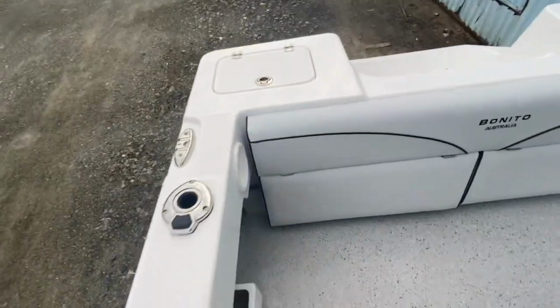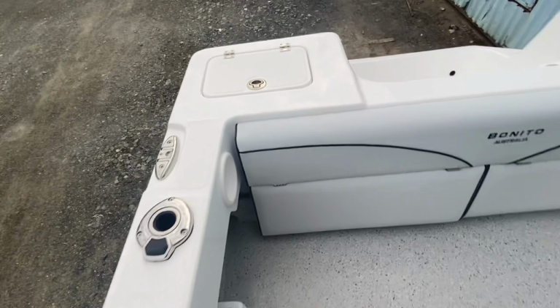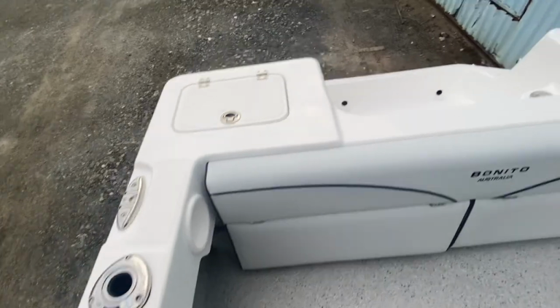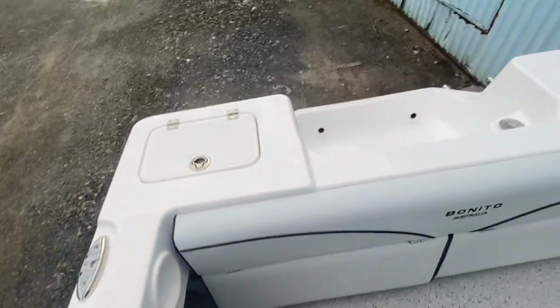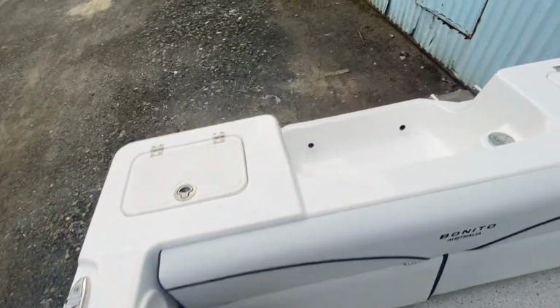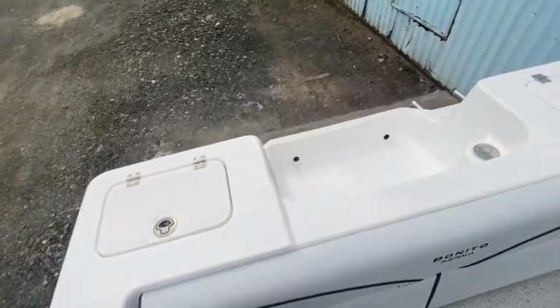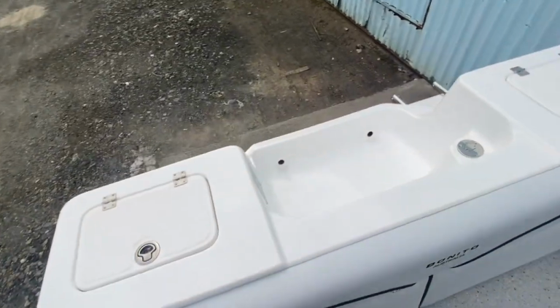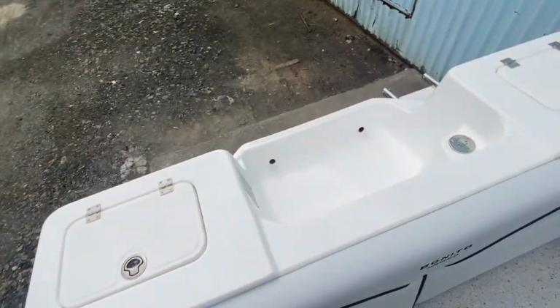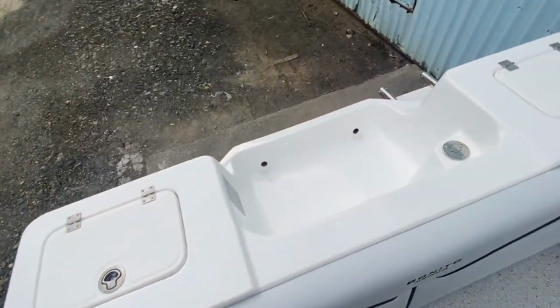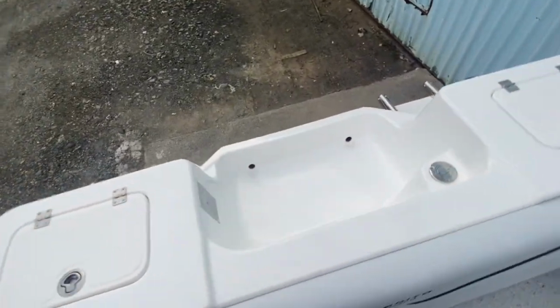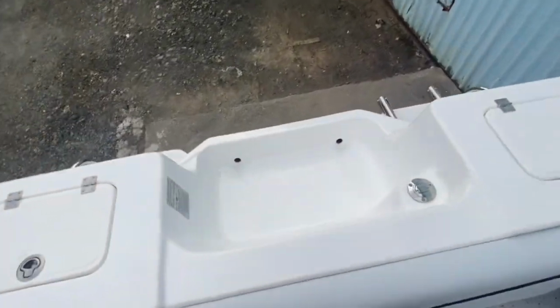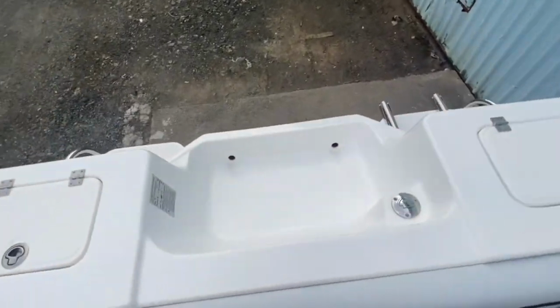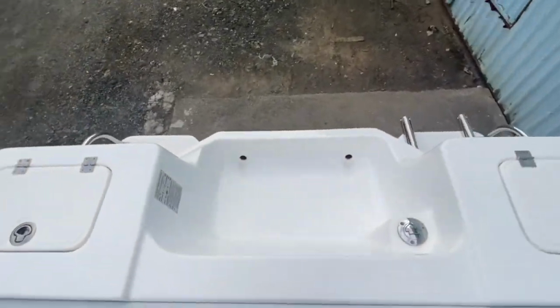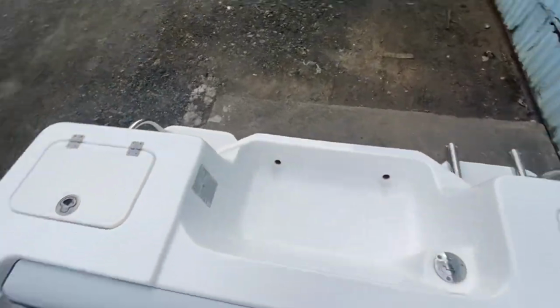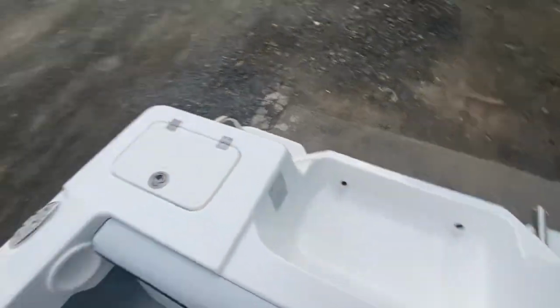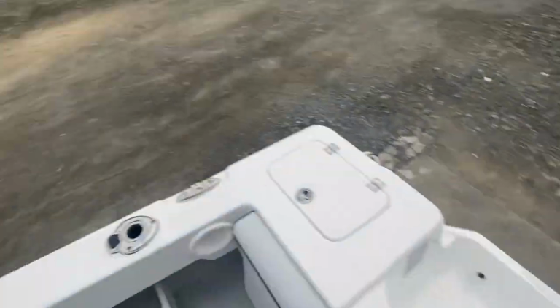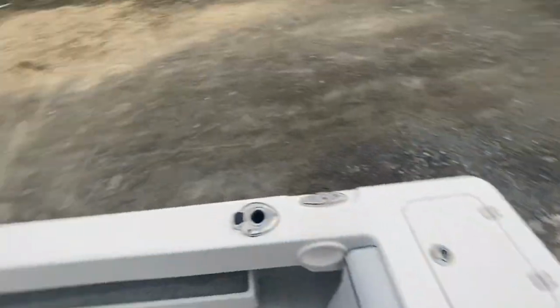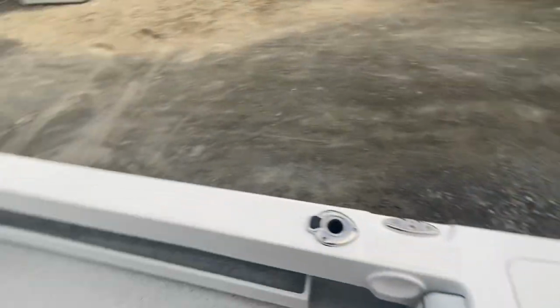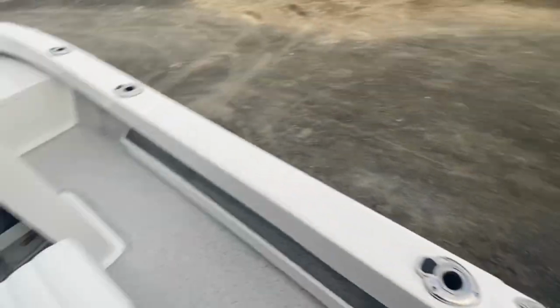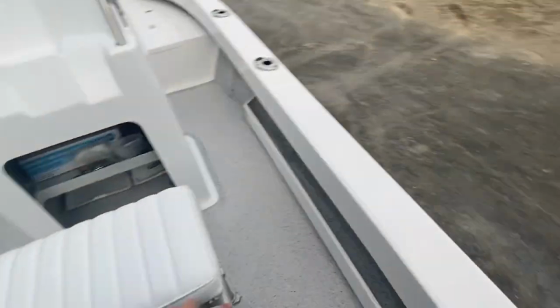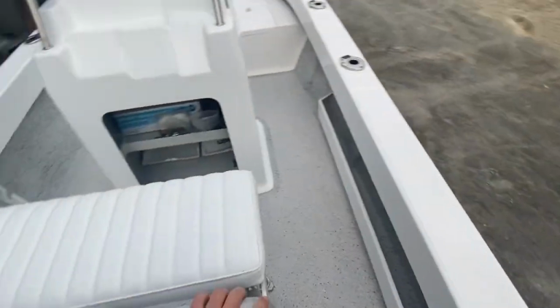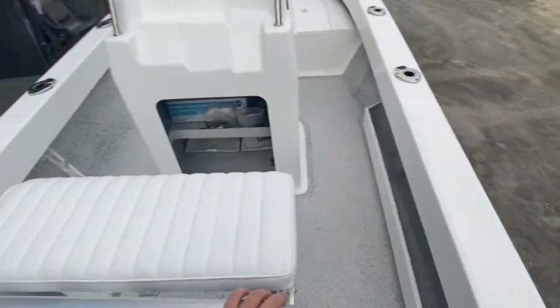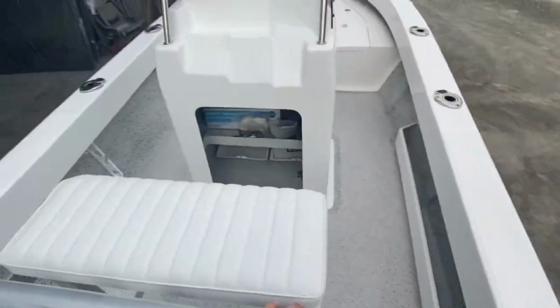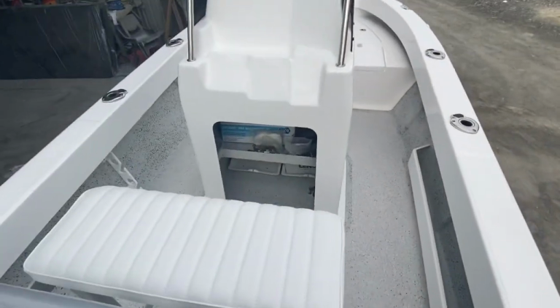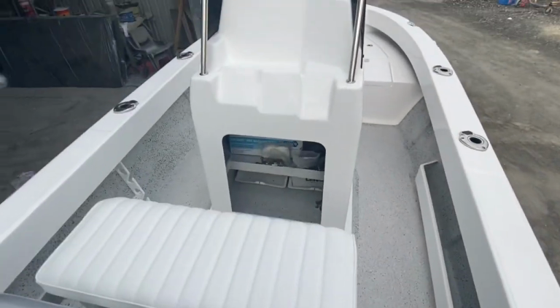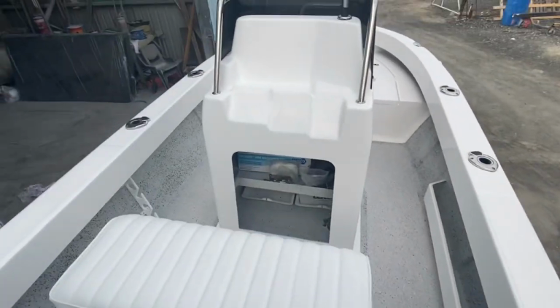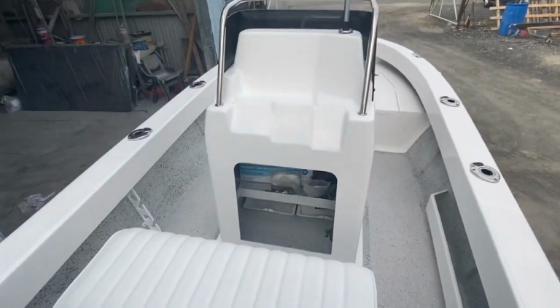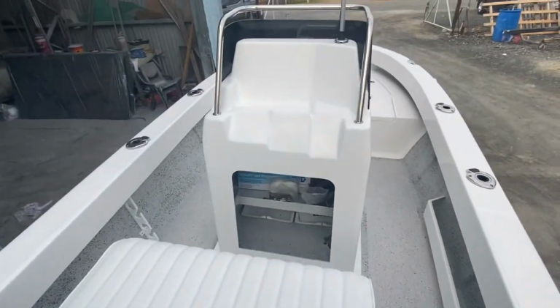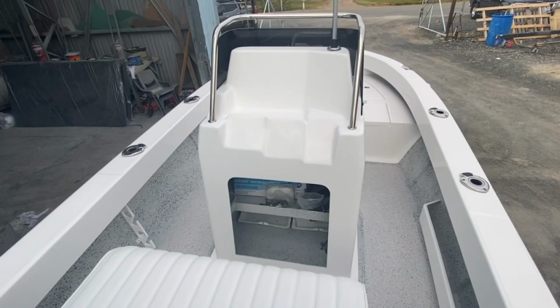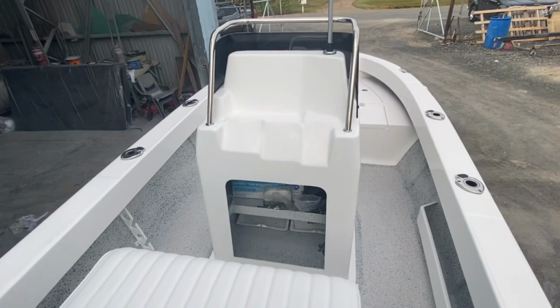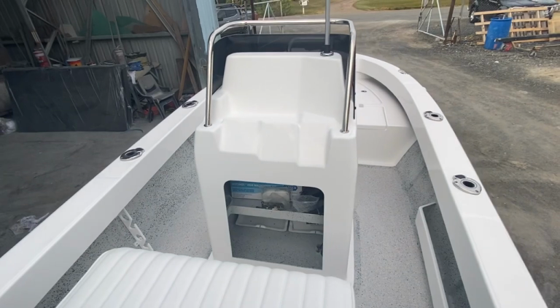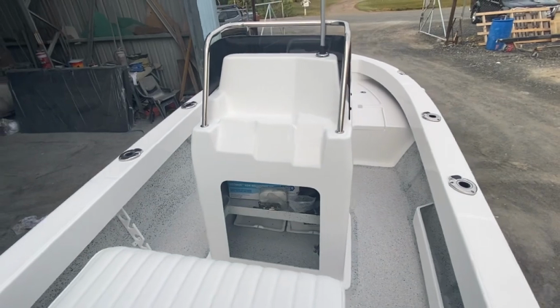All rear lounge again — absolutely beautiful boat. Can't wait to see Brian out on the water with it. Cheers.